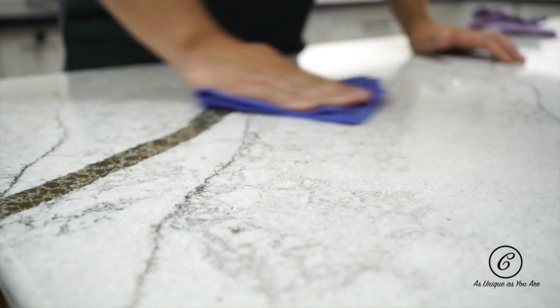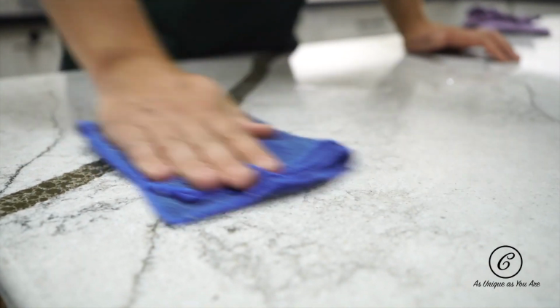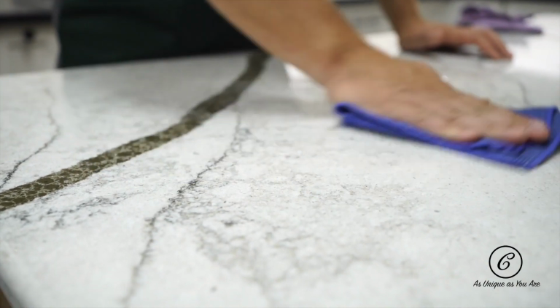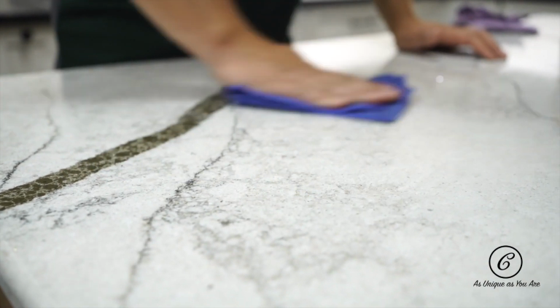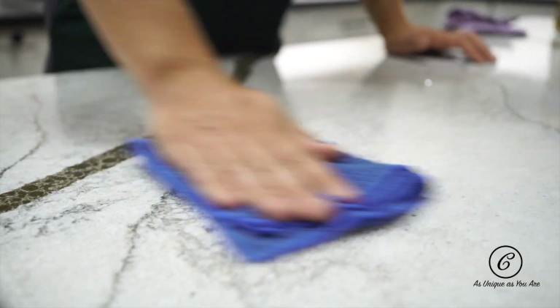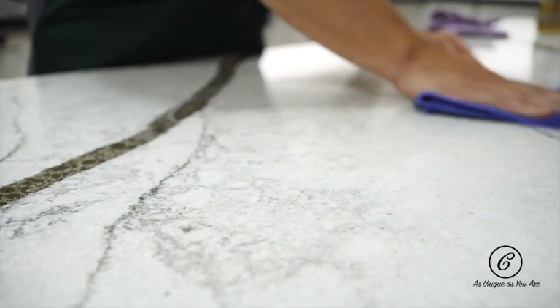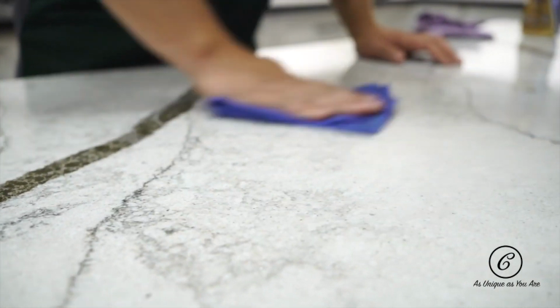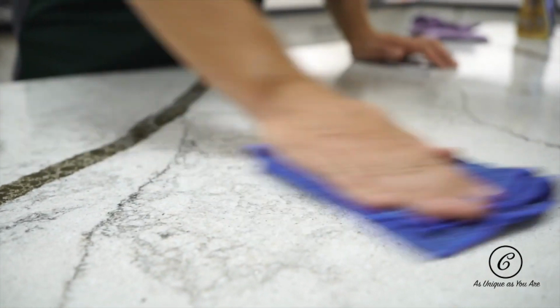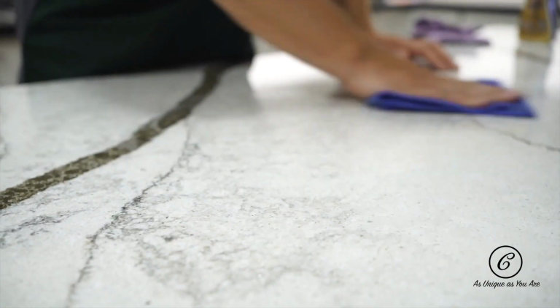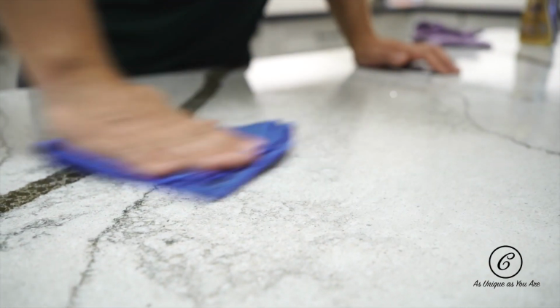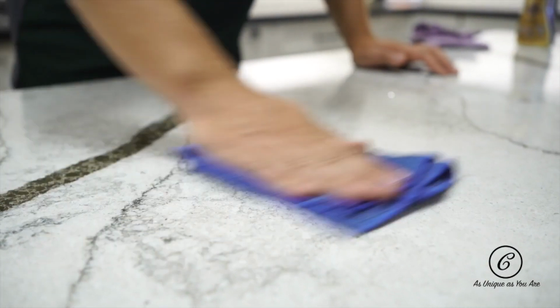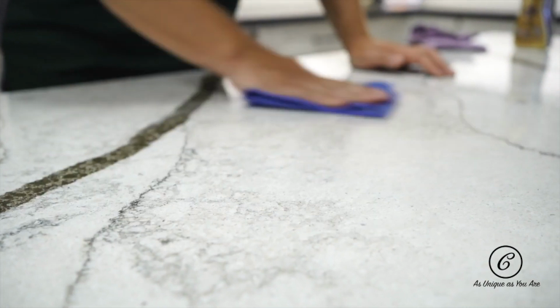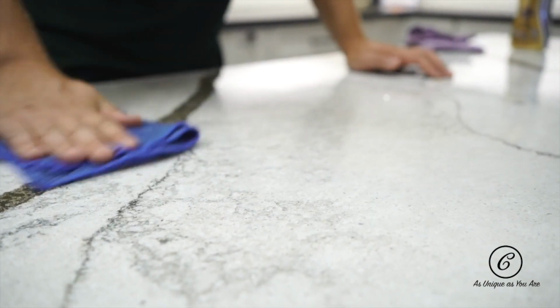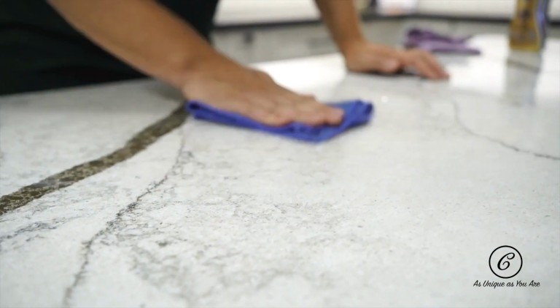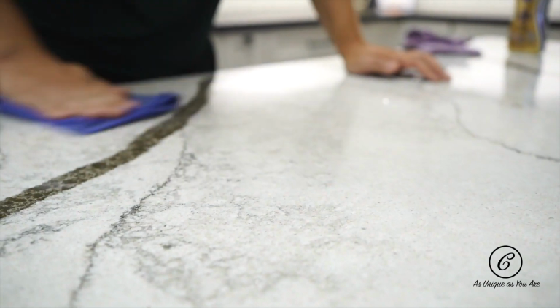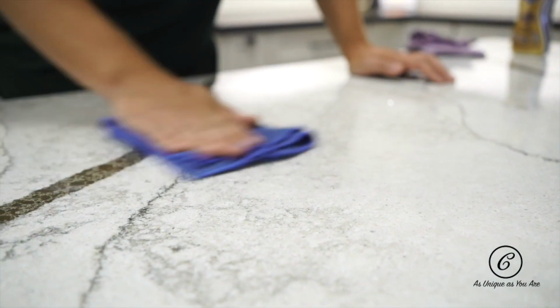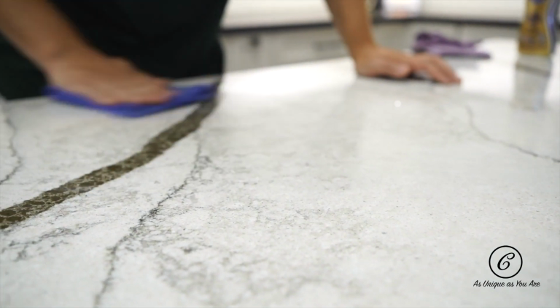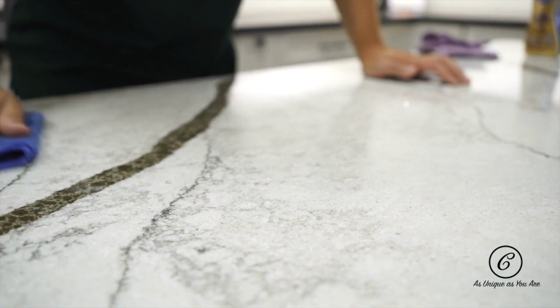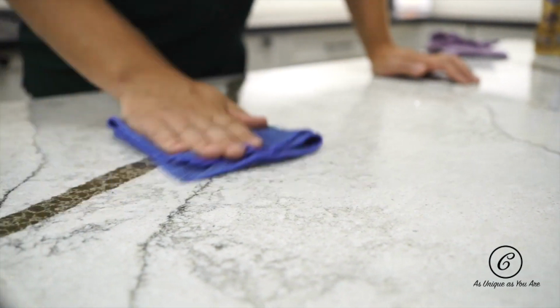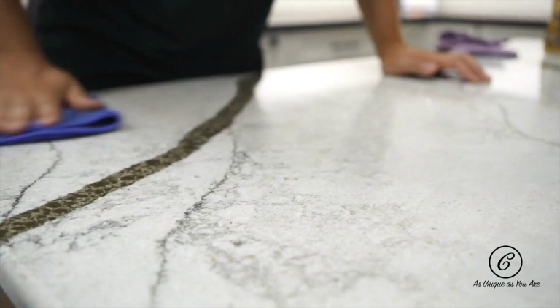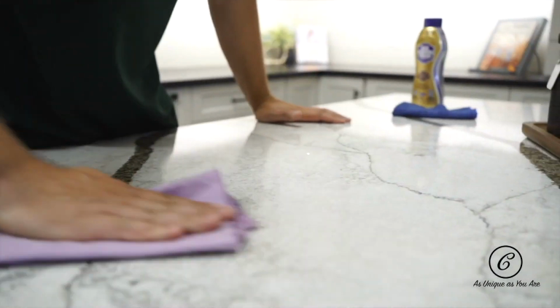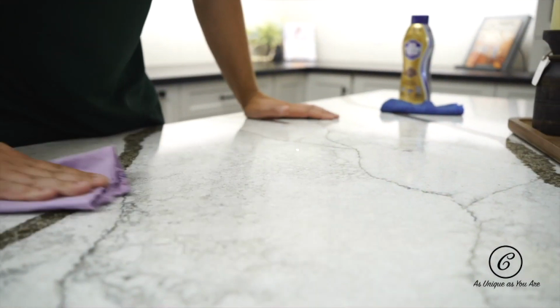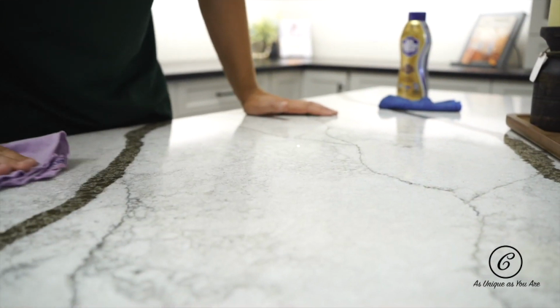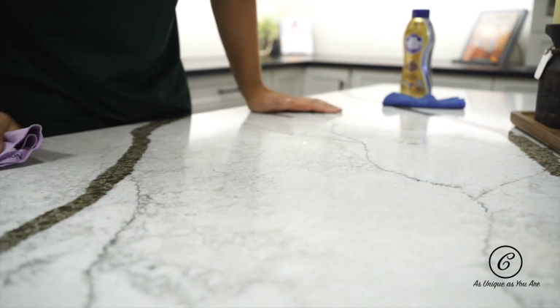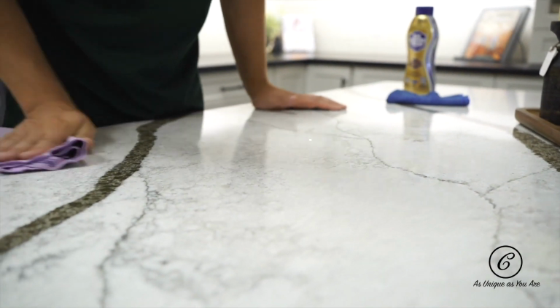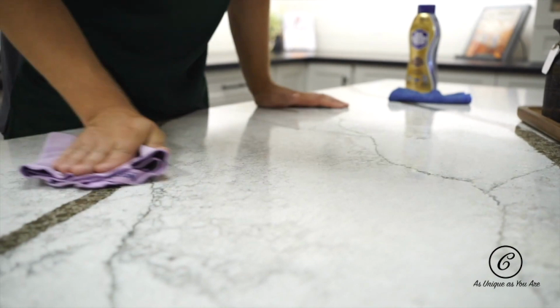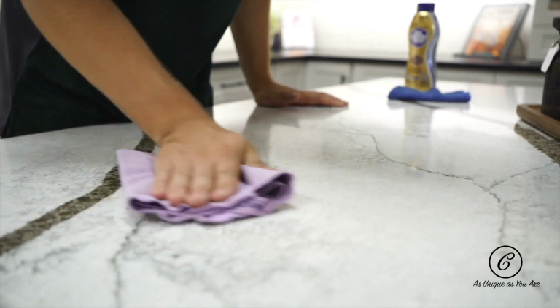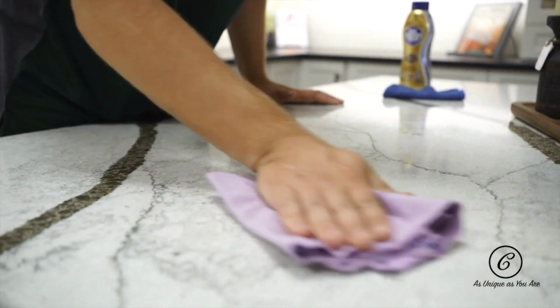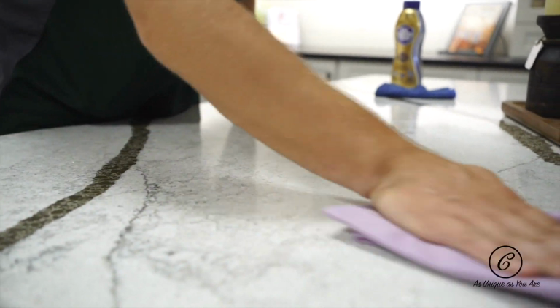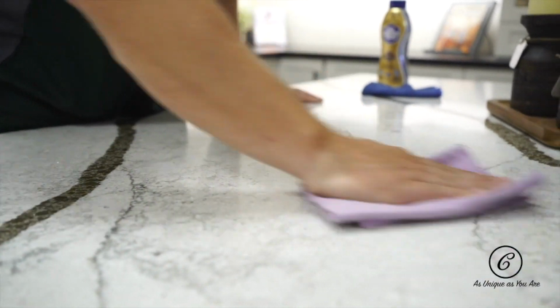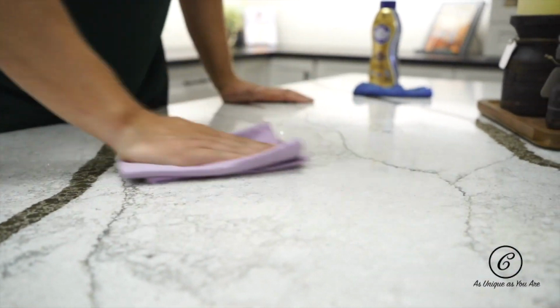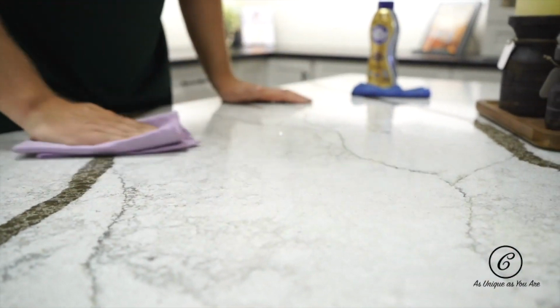Once you've wiped it in with your damp rag, simply follow it up by wiping it down with a dry cloth.